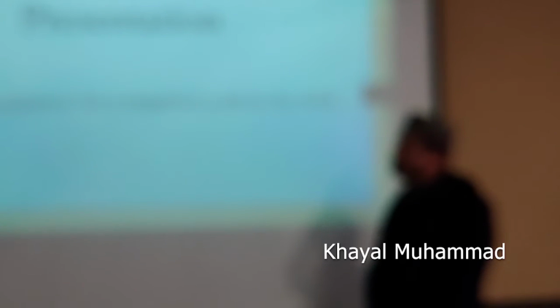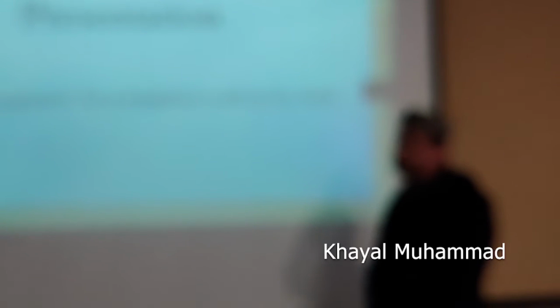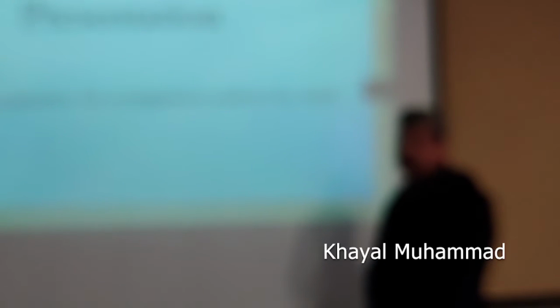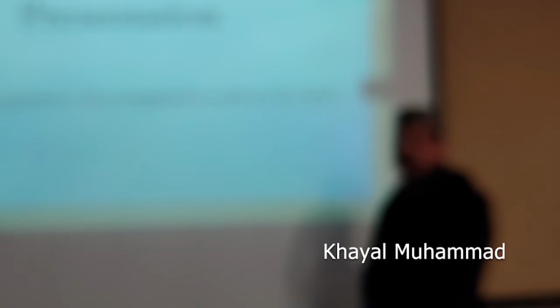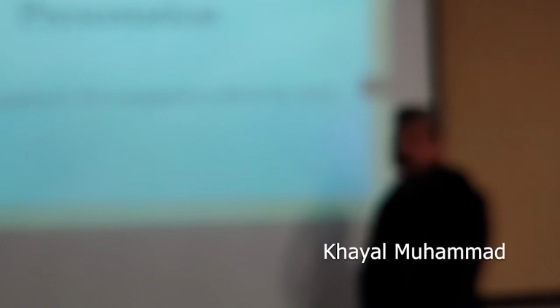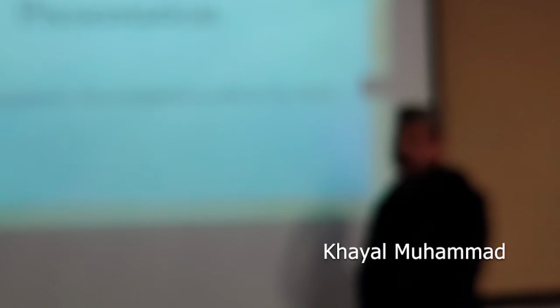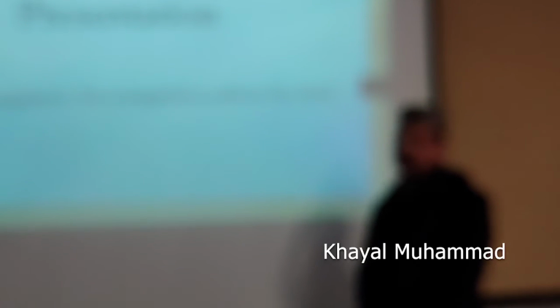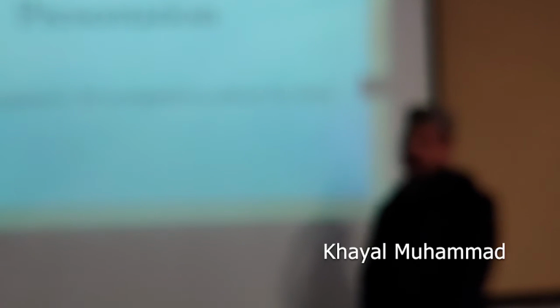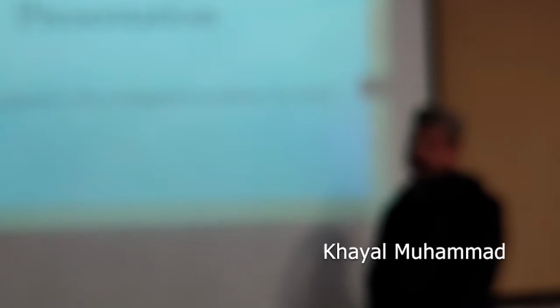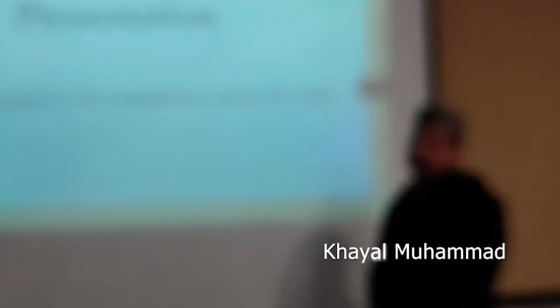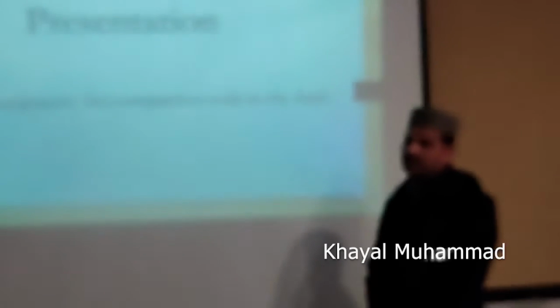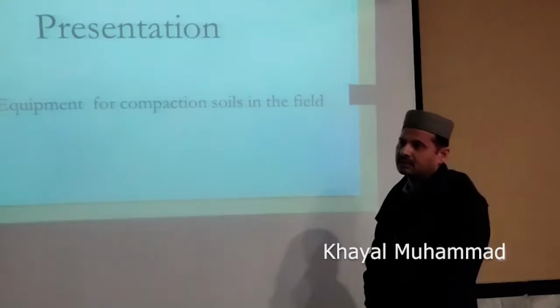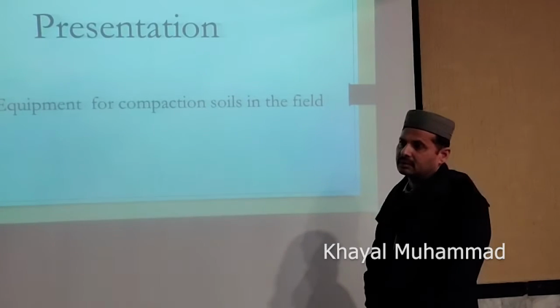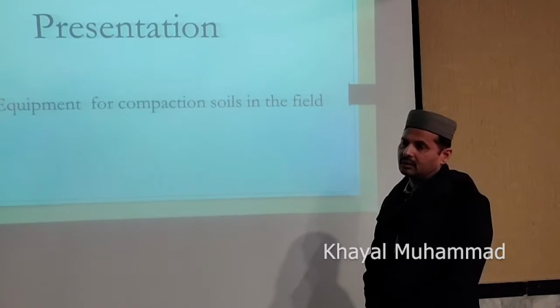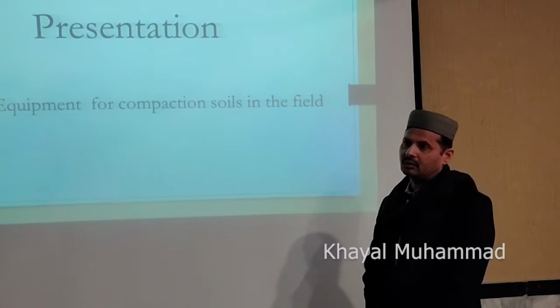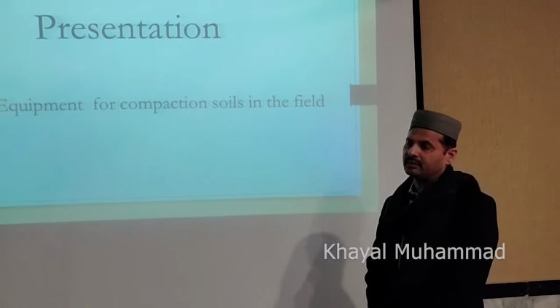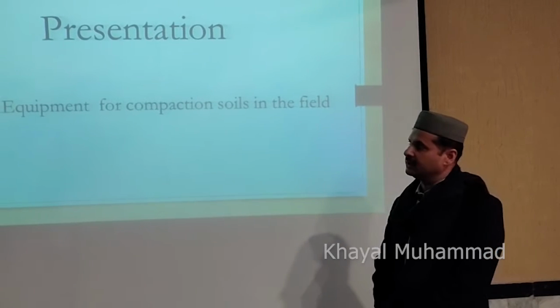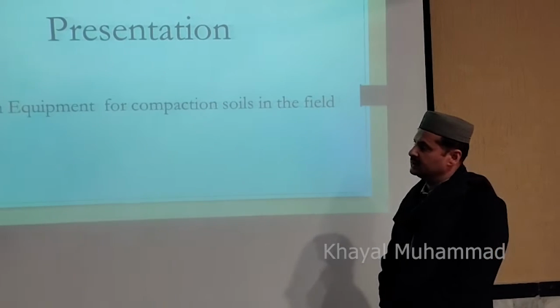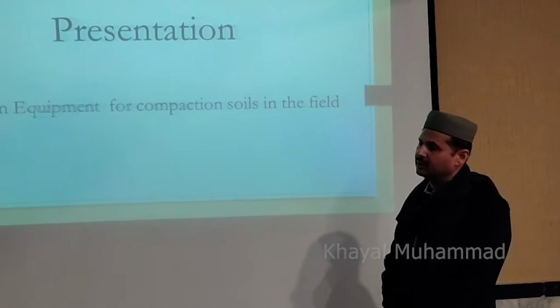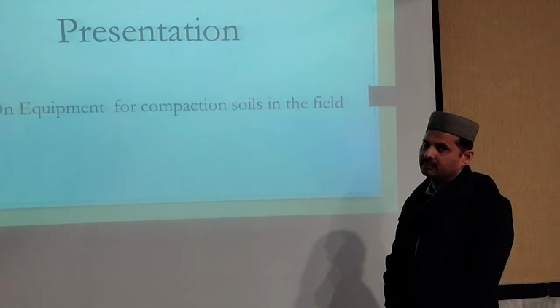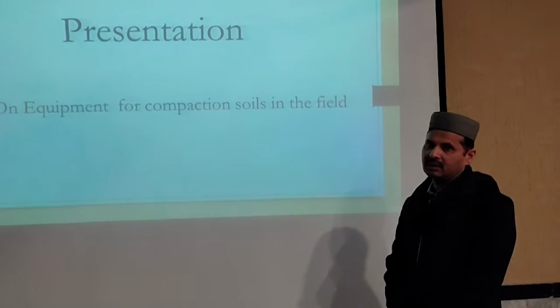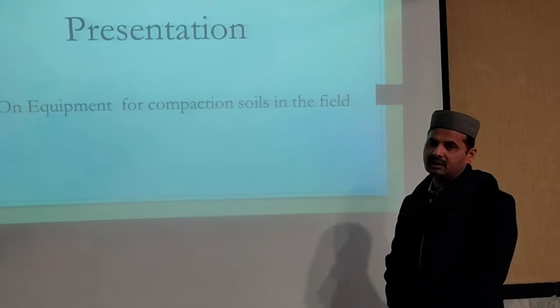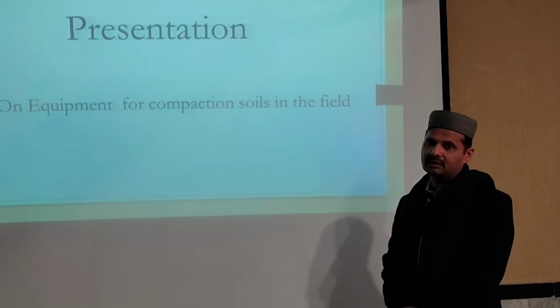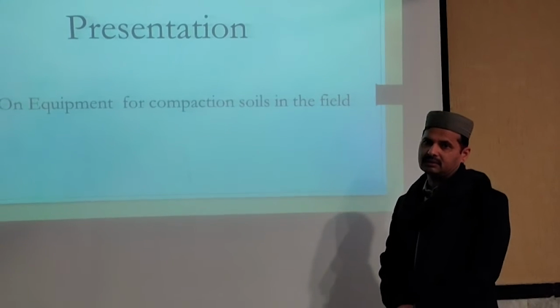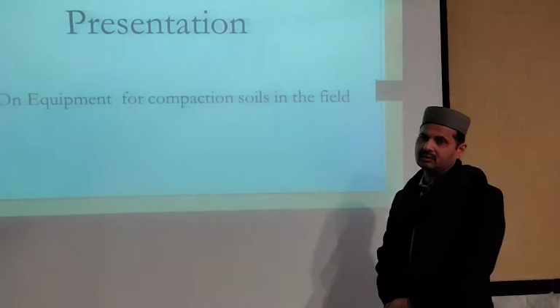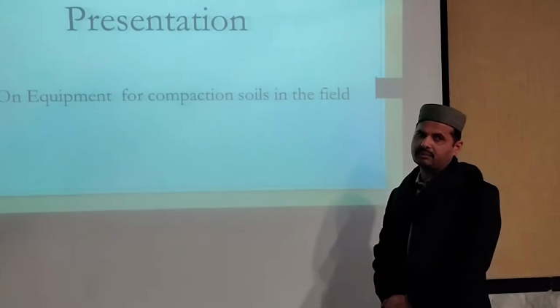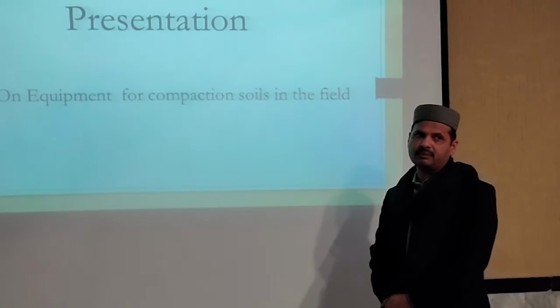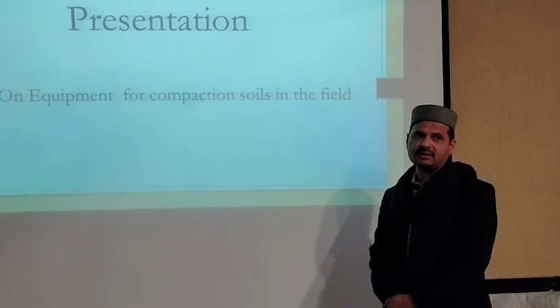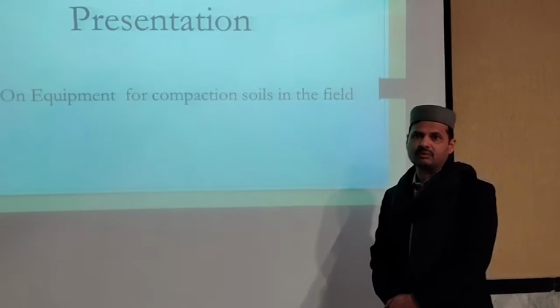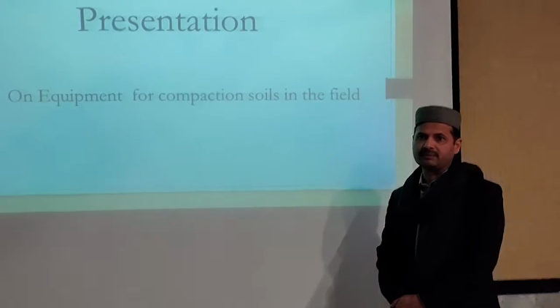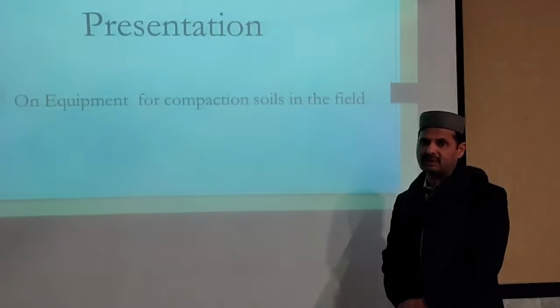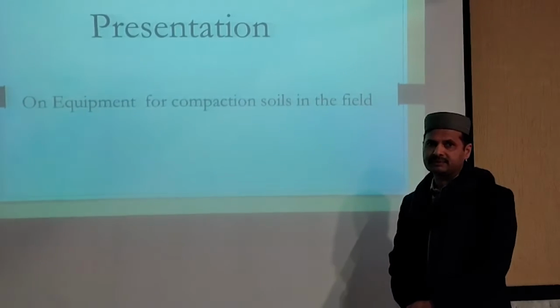My name is Sheldon Mohamad, our group number is Elyon, and my group member is Mohamad Paras.